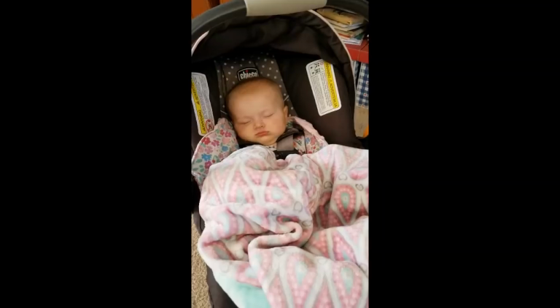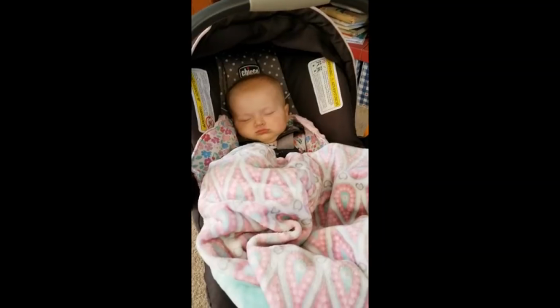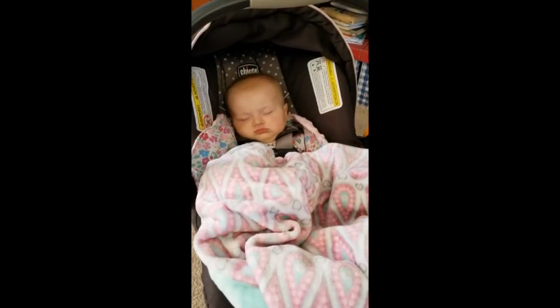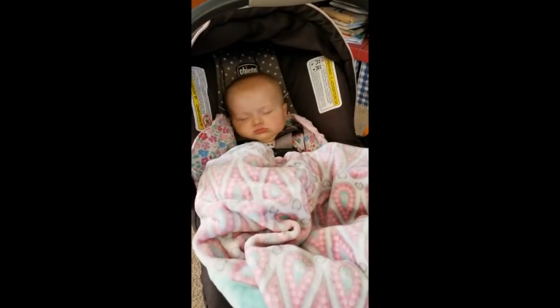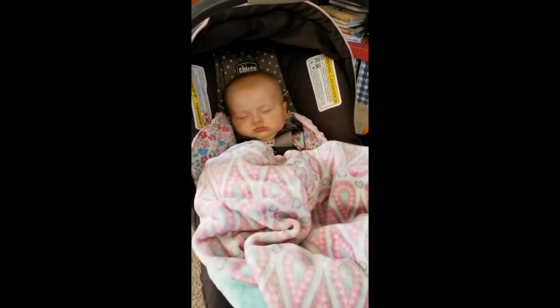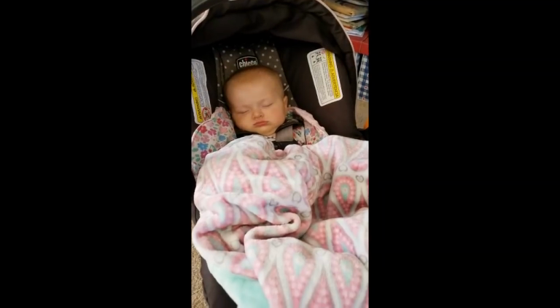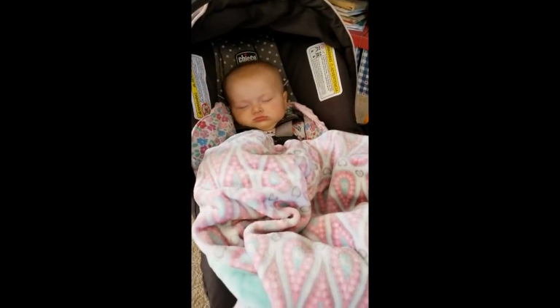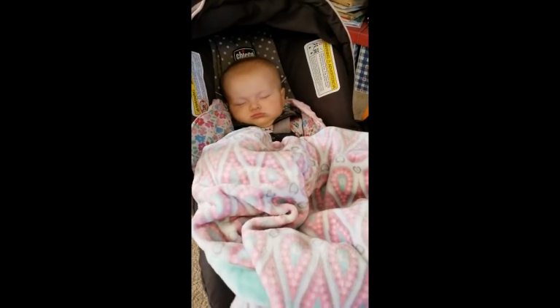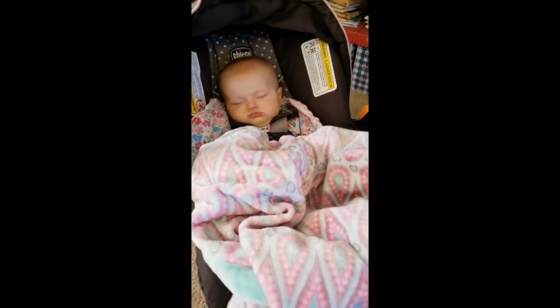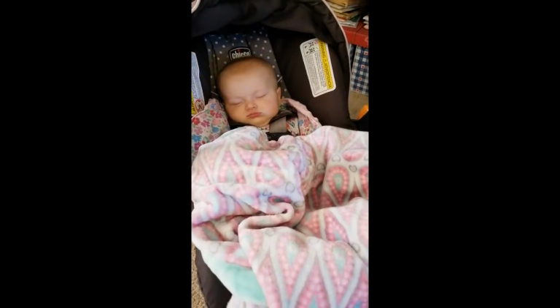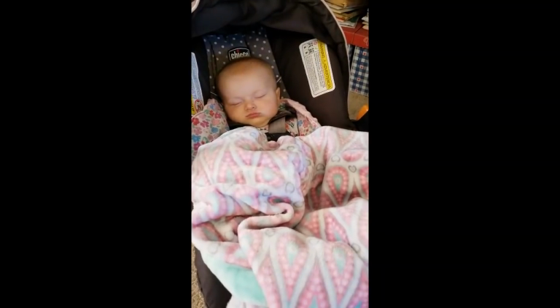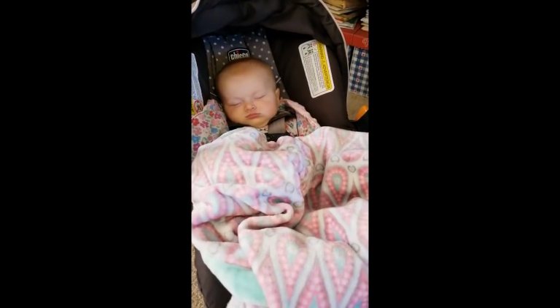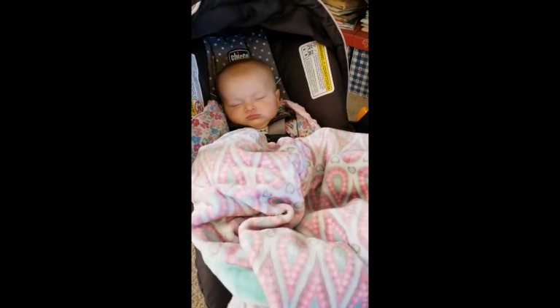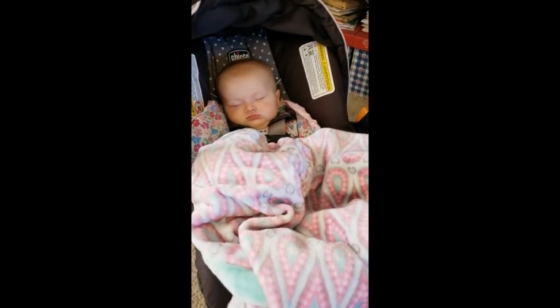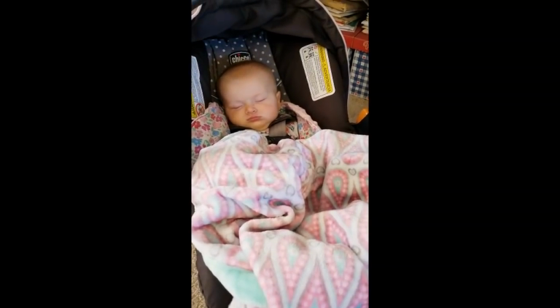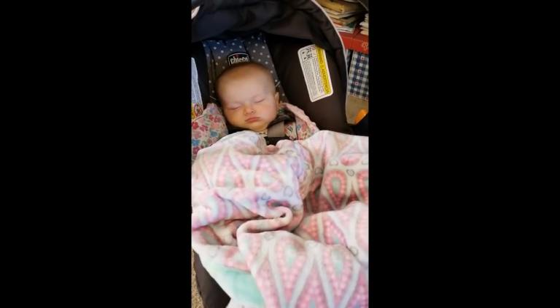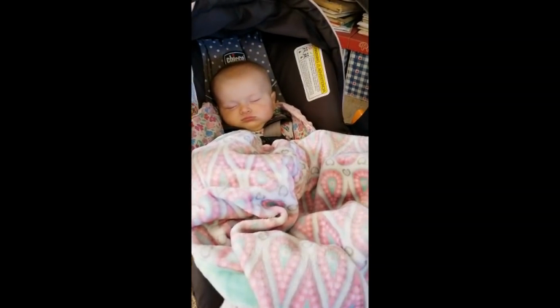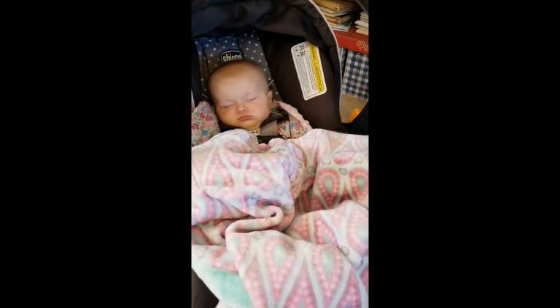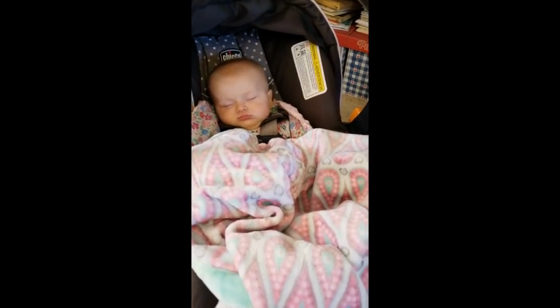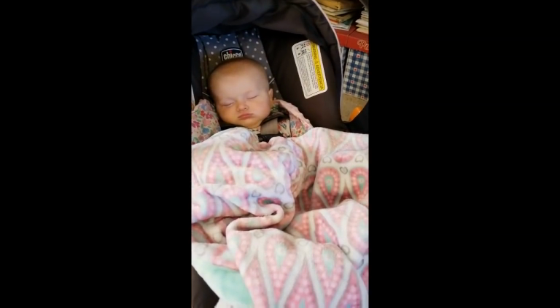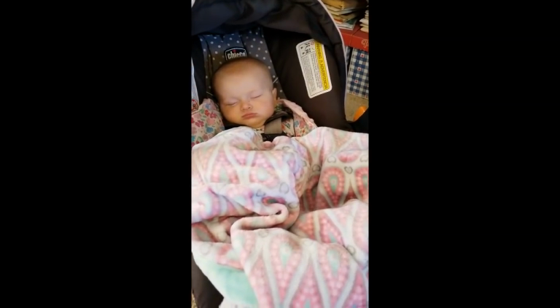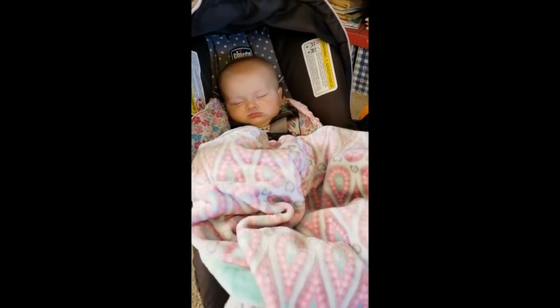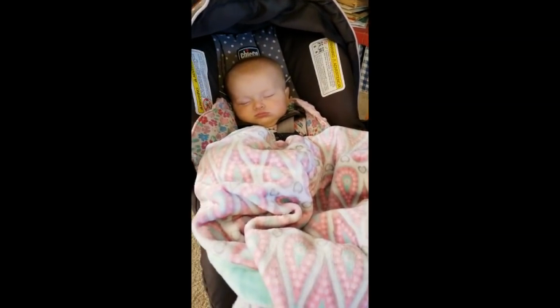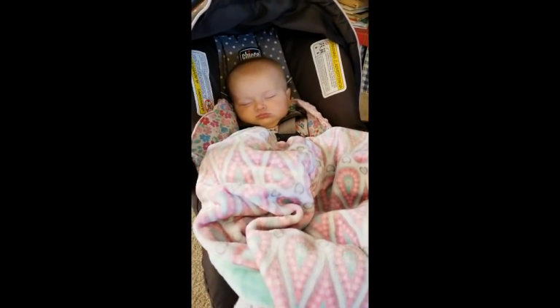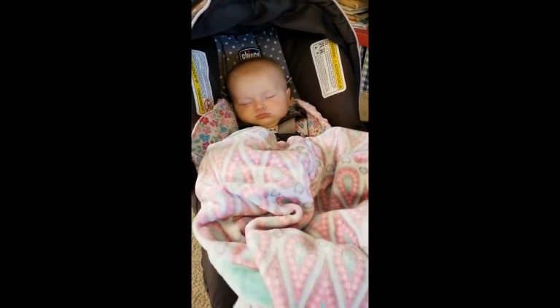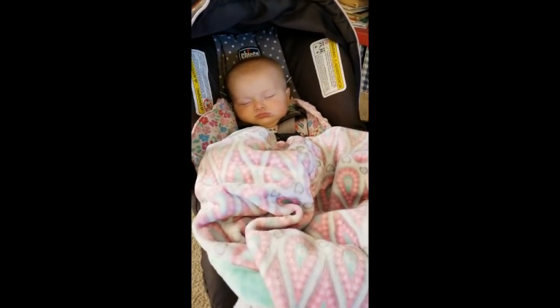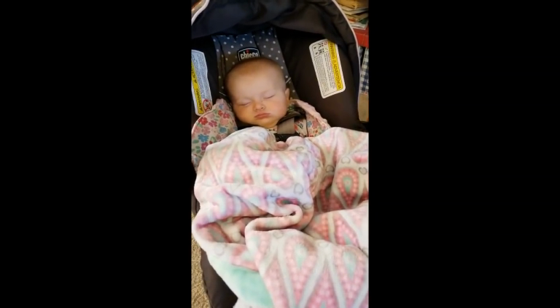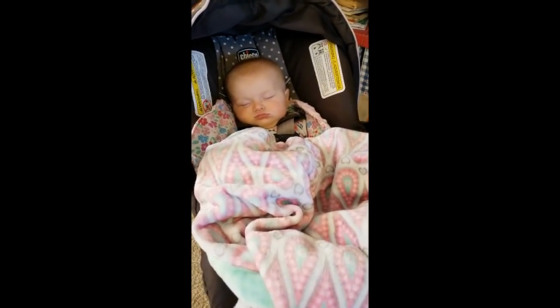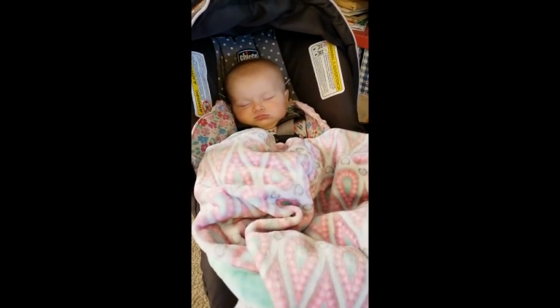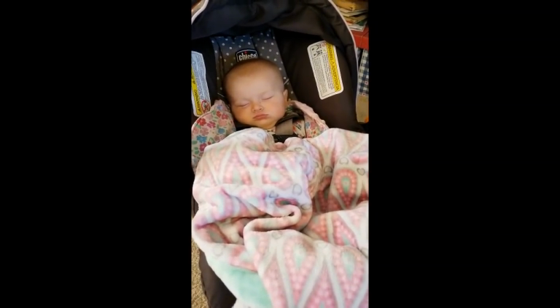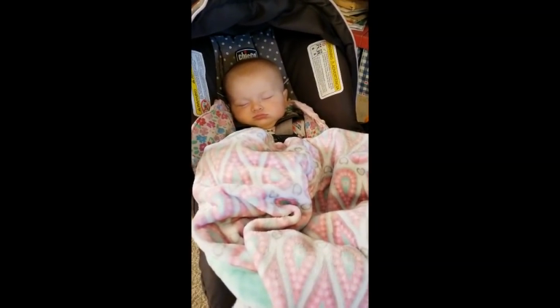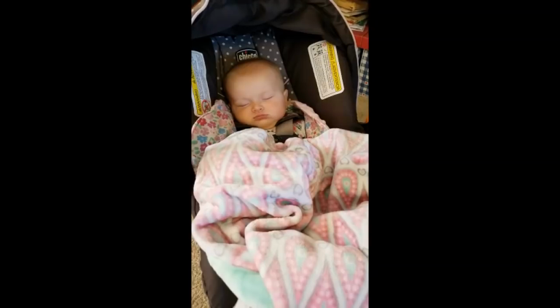A beautiful baby visiting me. I'll definitely ask mommy before I post this.